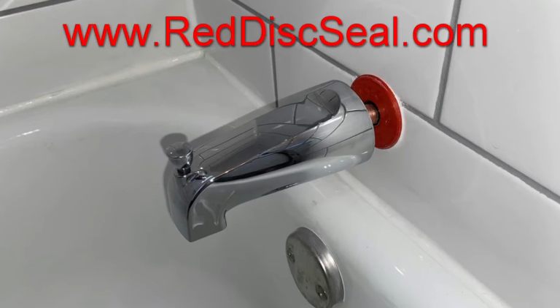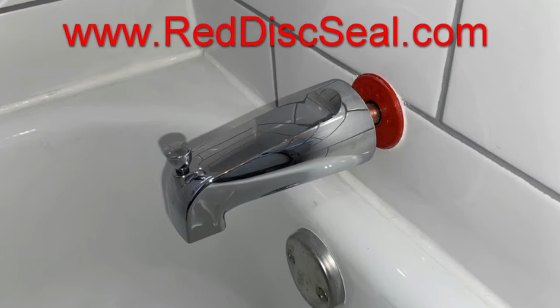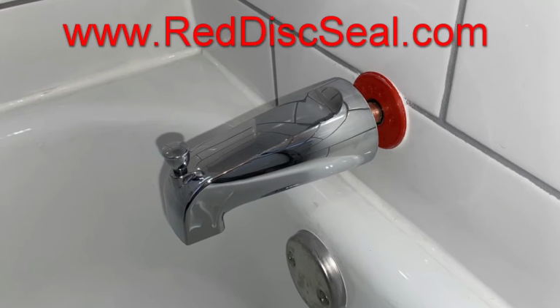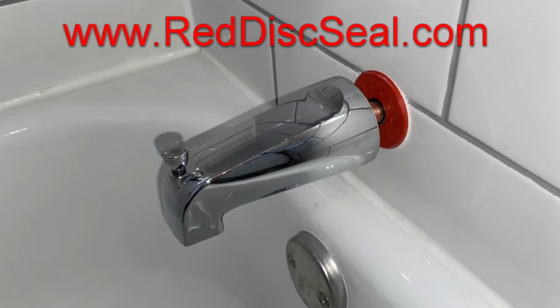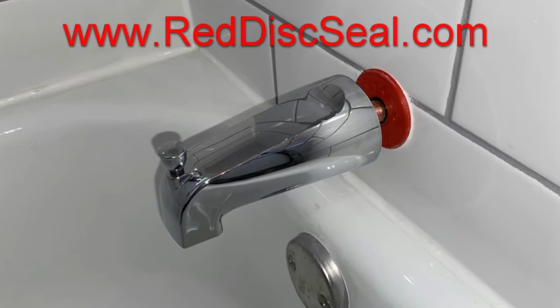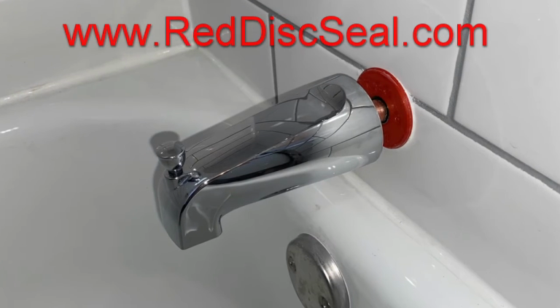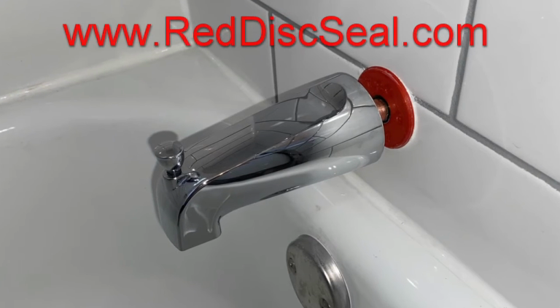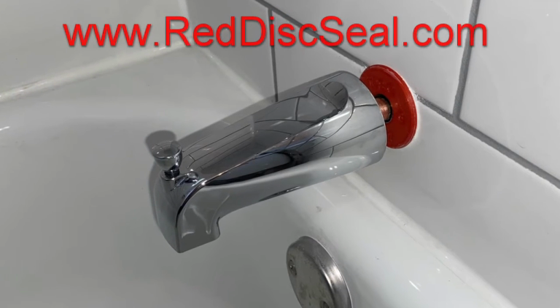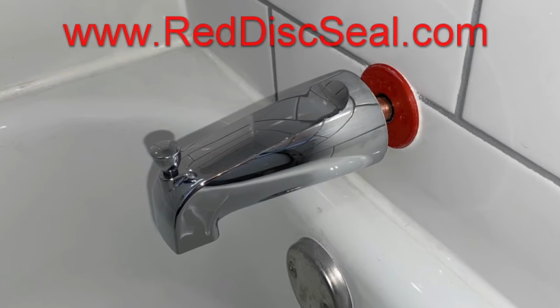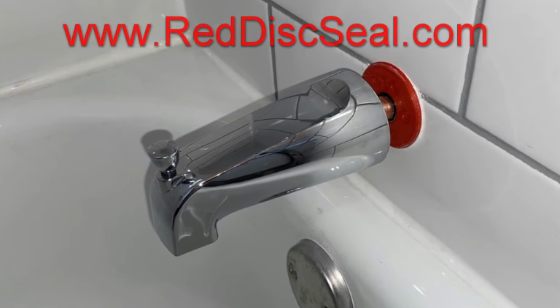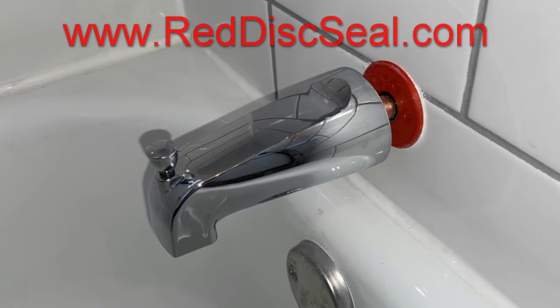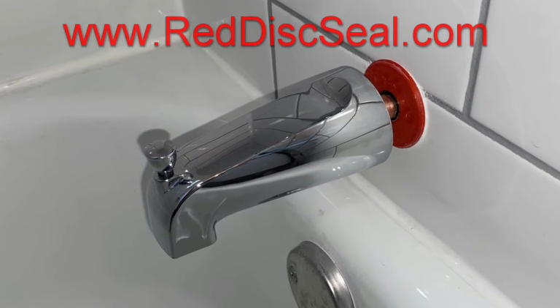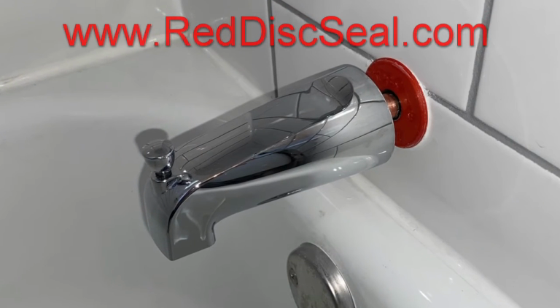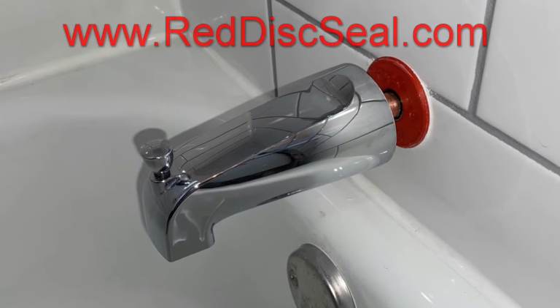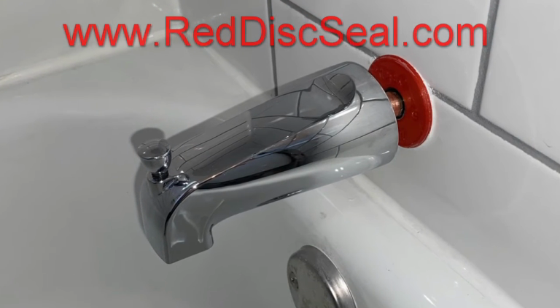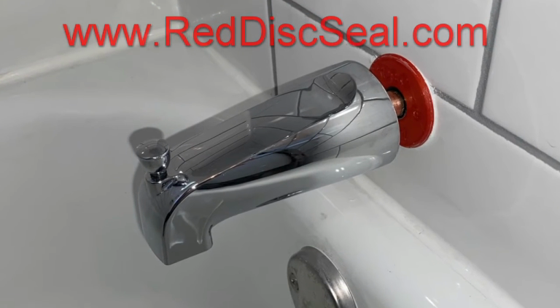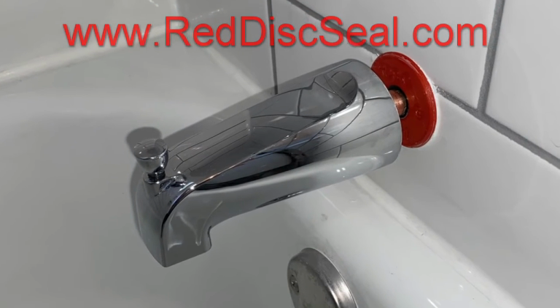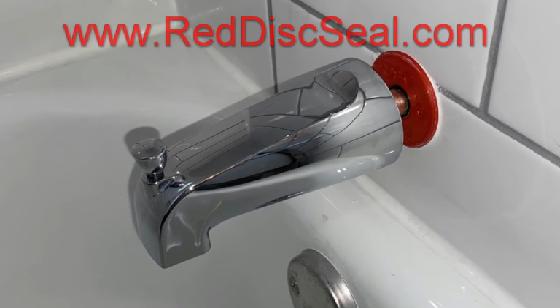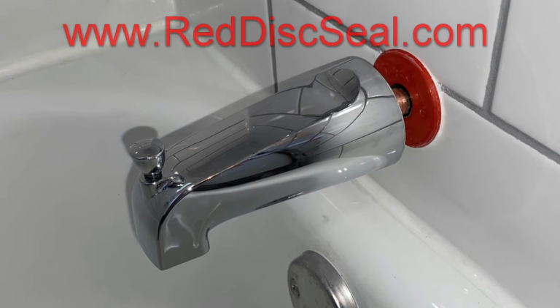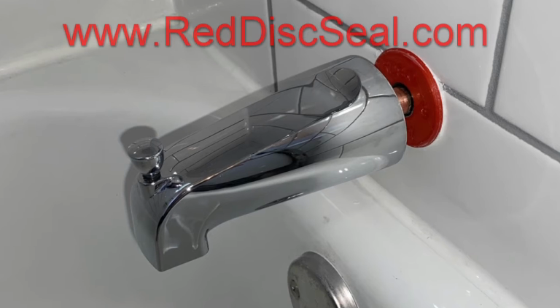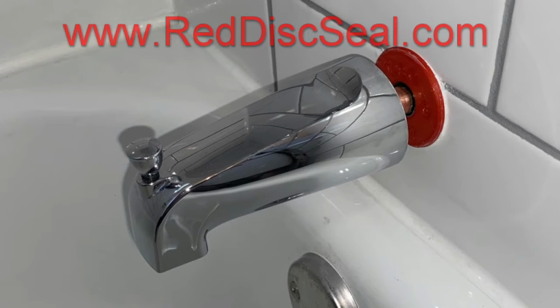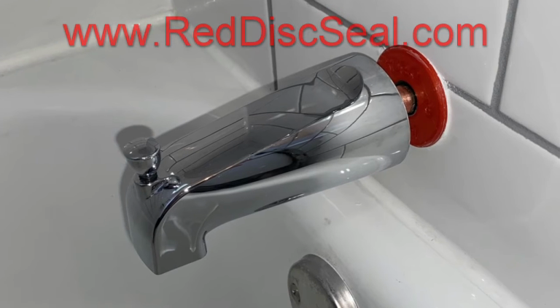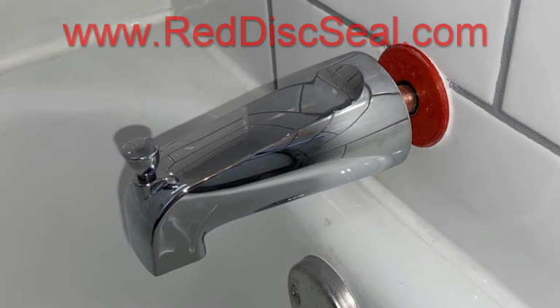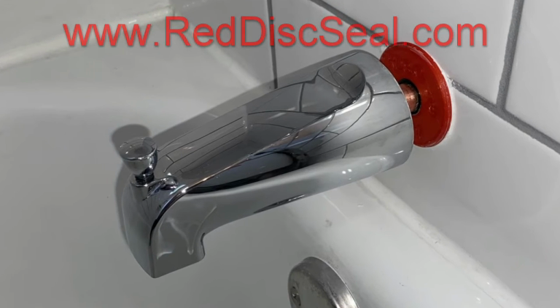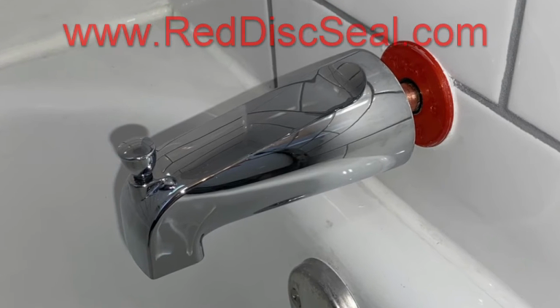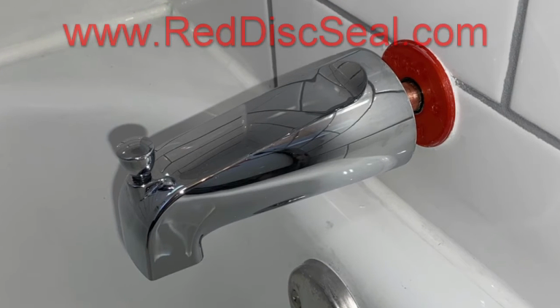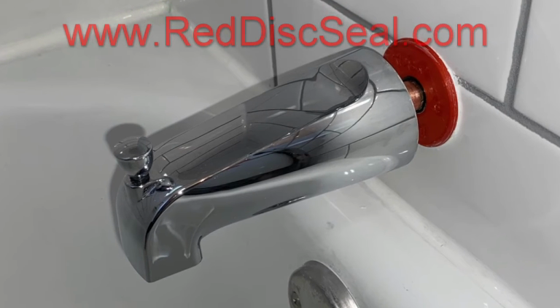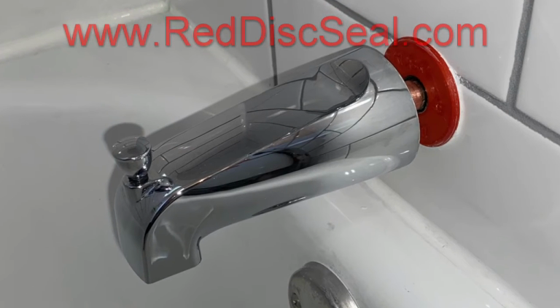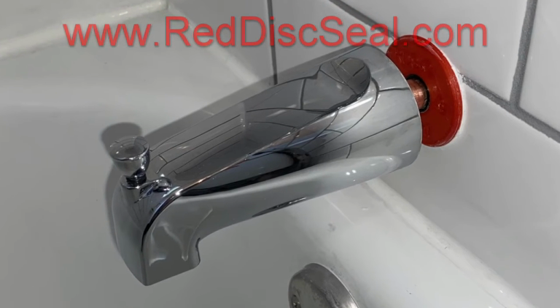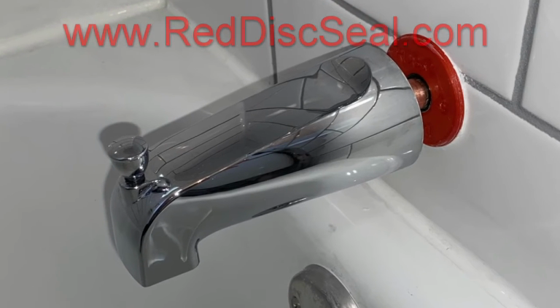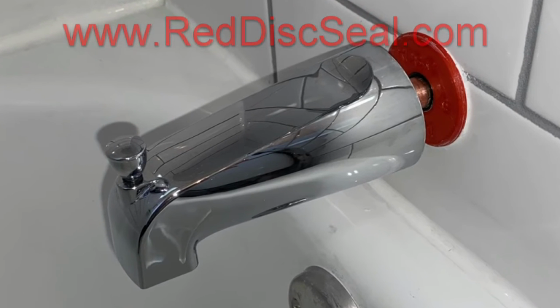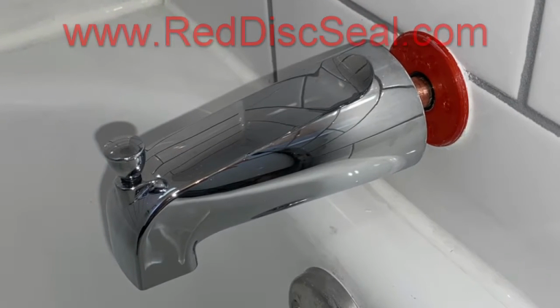Now a word from our sponsor — Red Disc Seal, inventors of the bathtub spout rear seal.